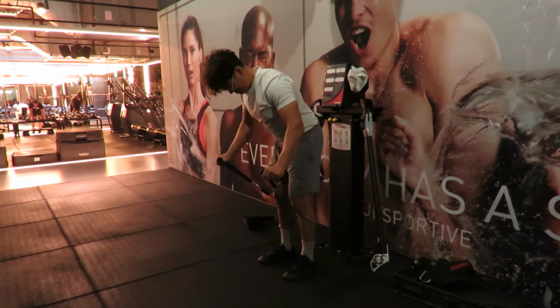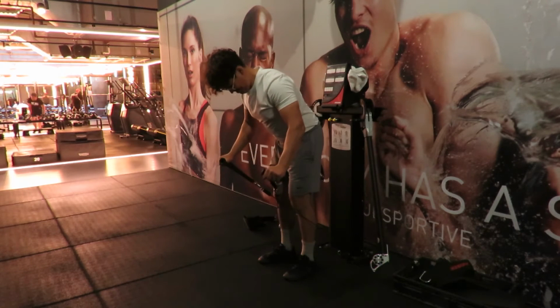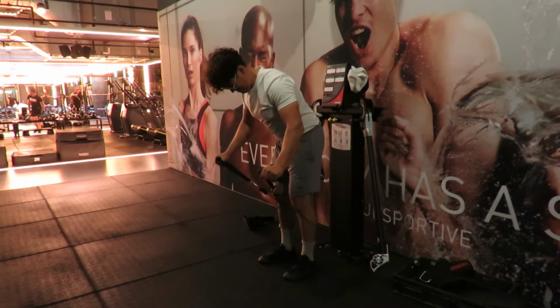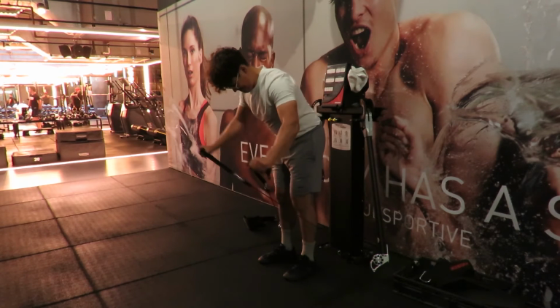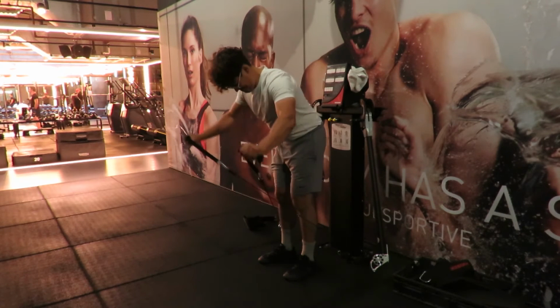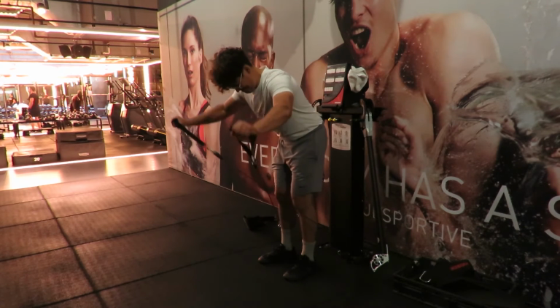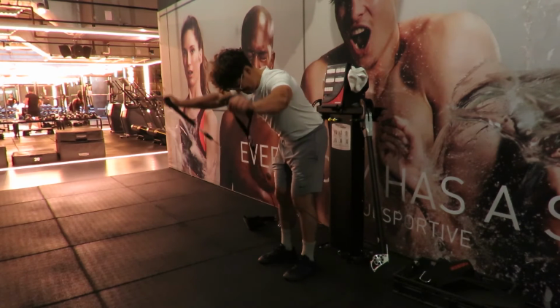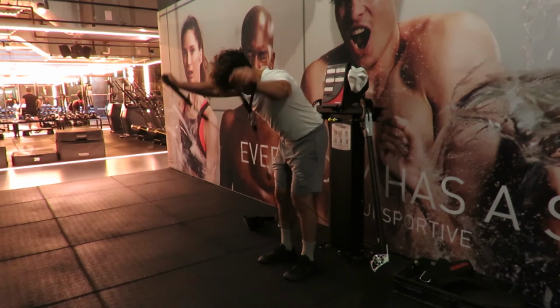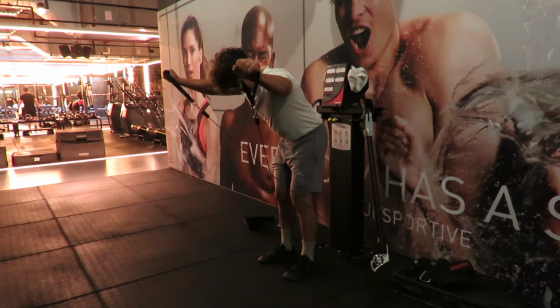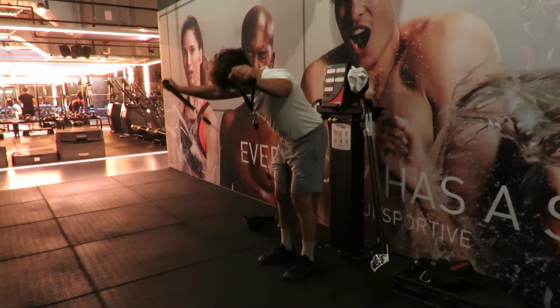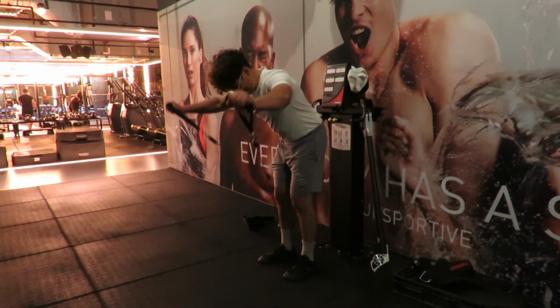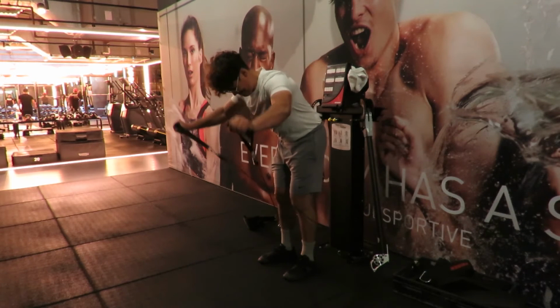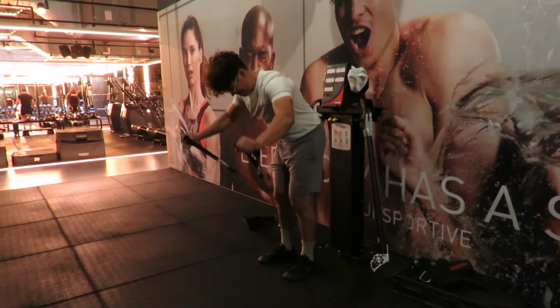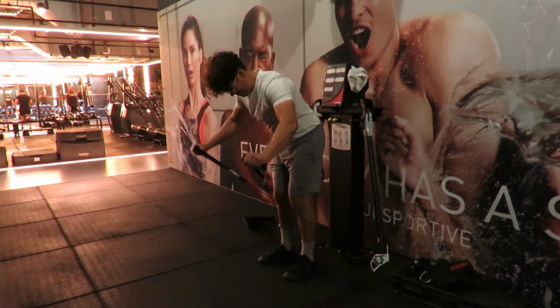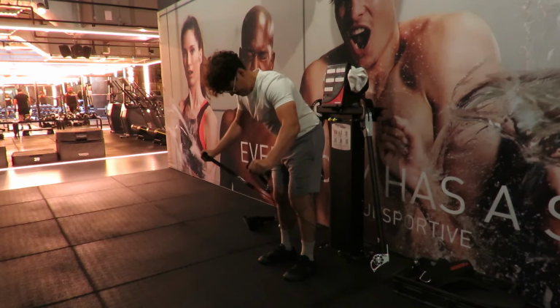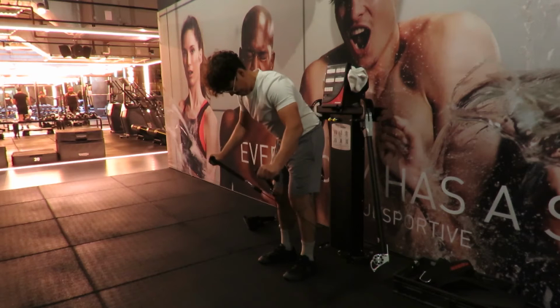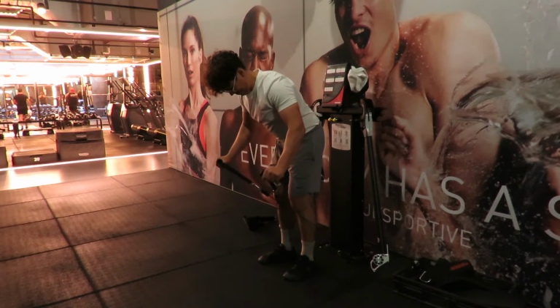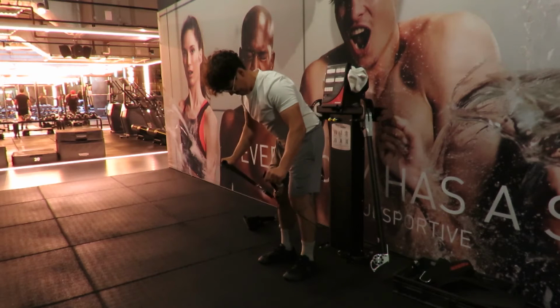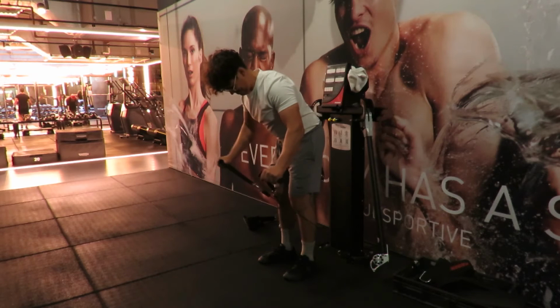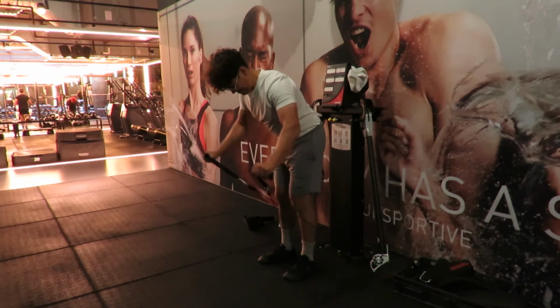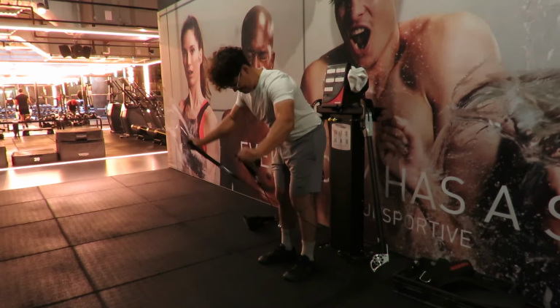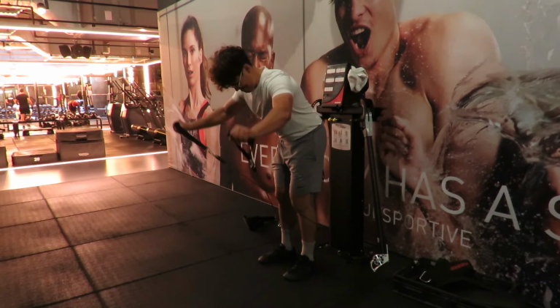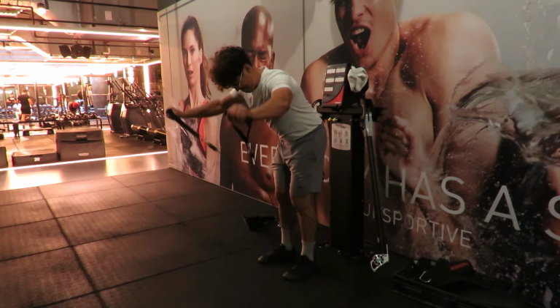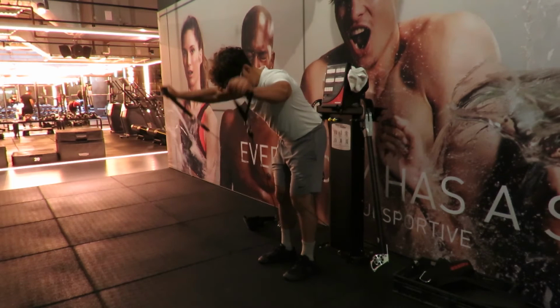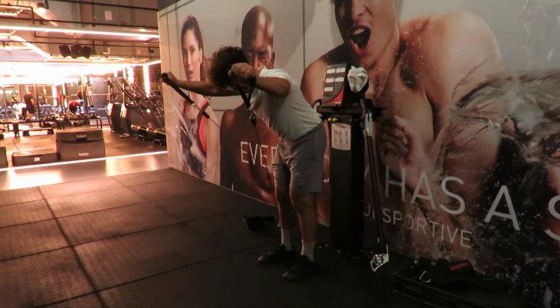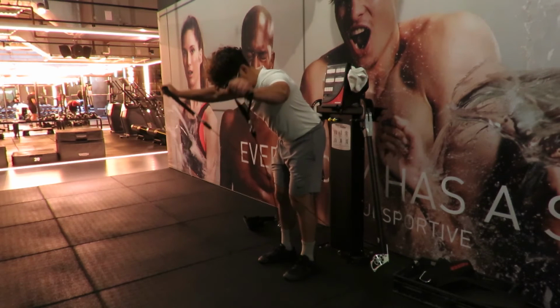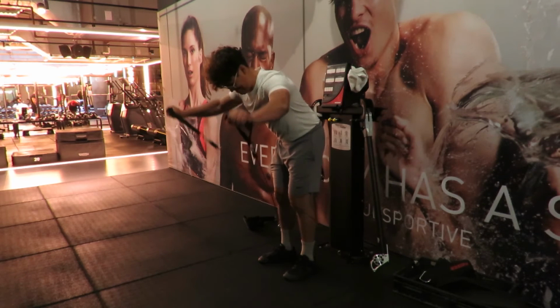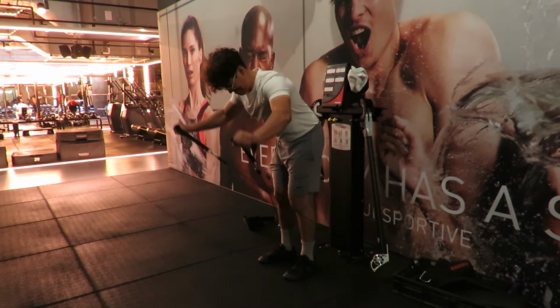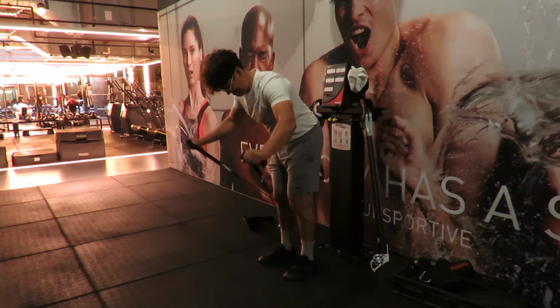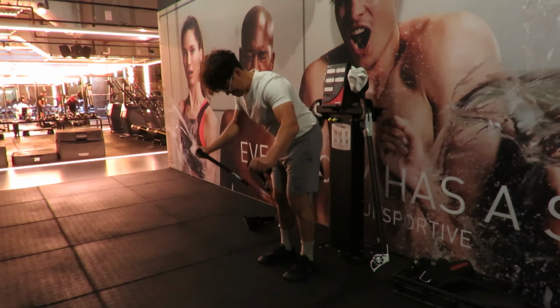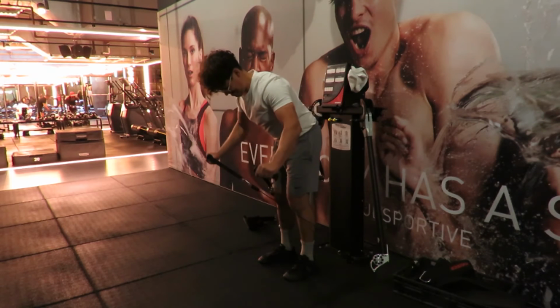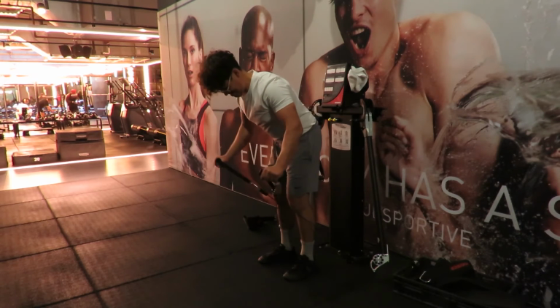Find the squeeze between the shoulder blades, take a deep breath out, and find your deltoids without feeling any neck strain.